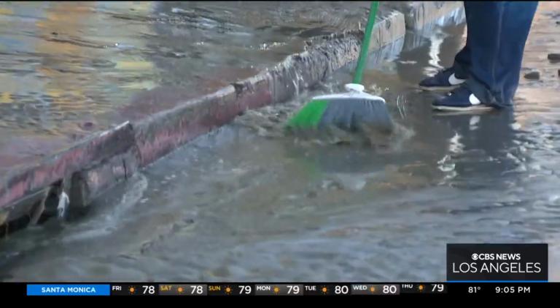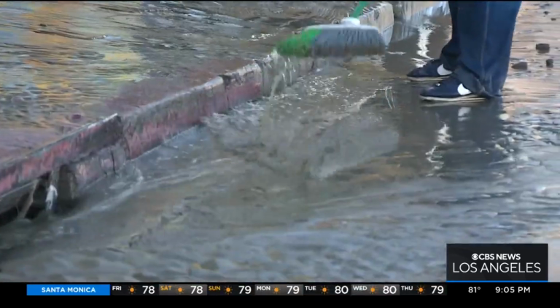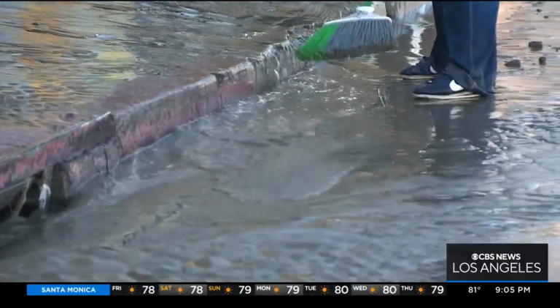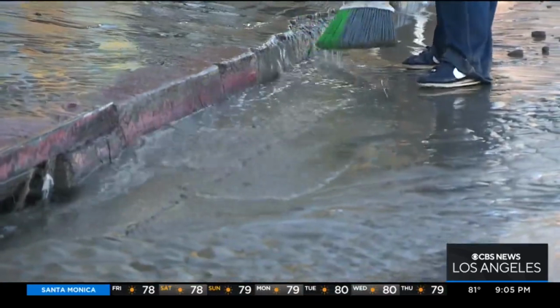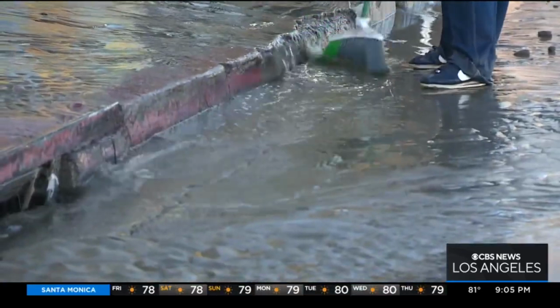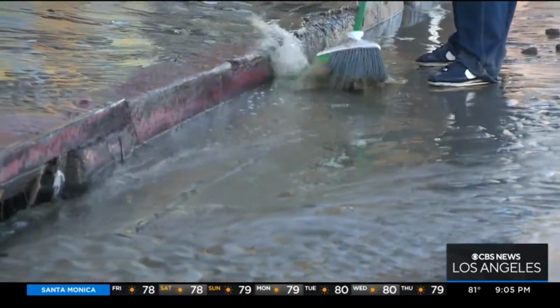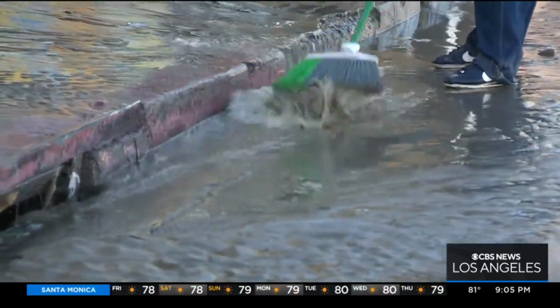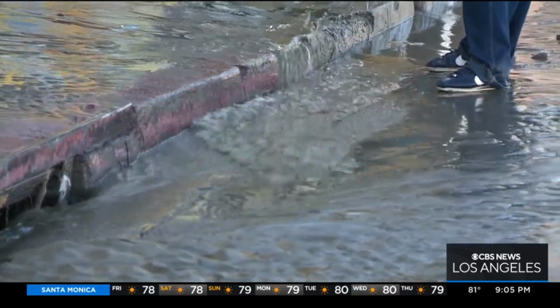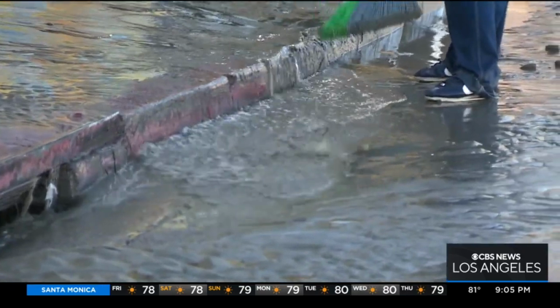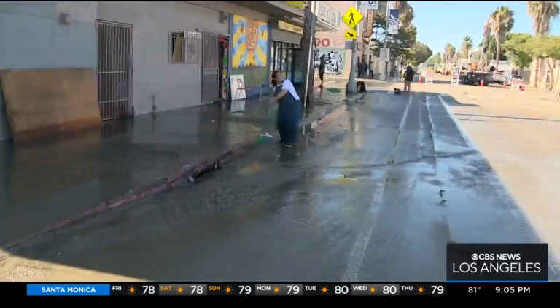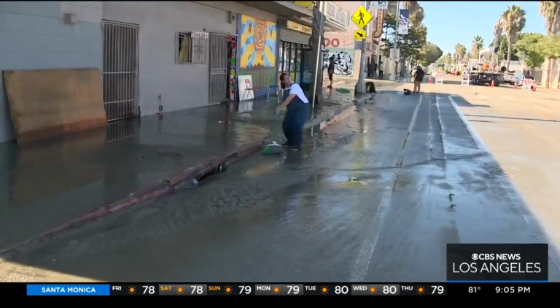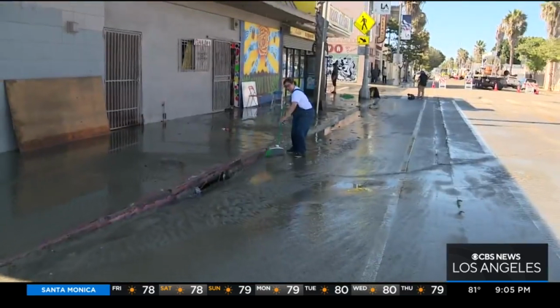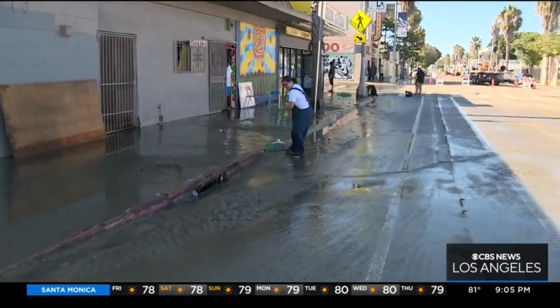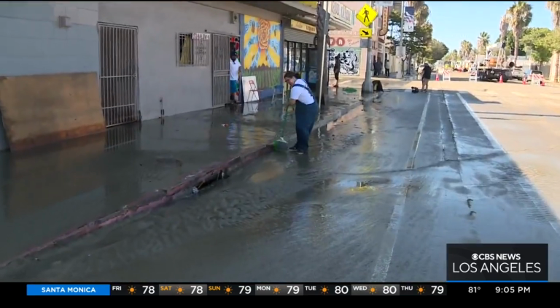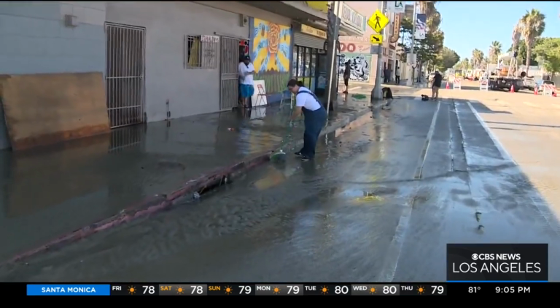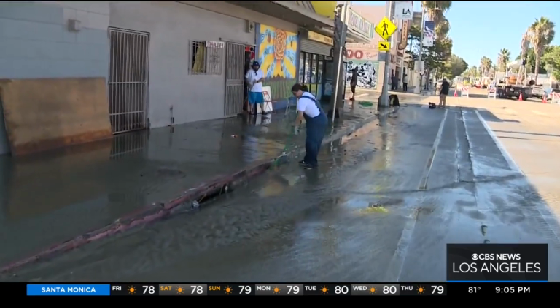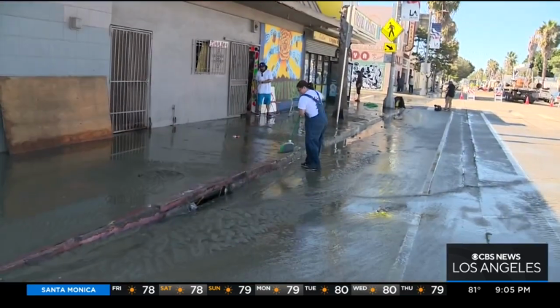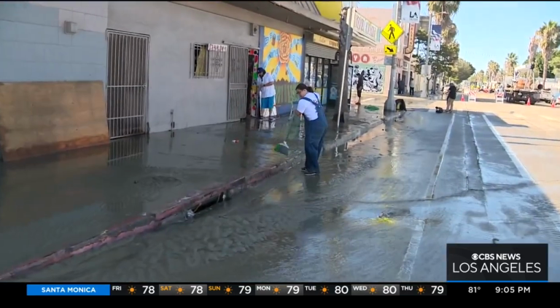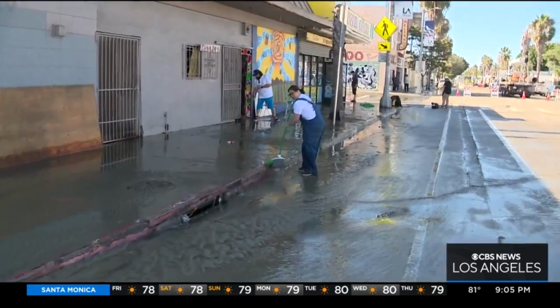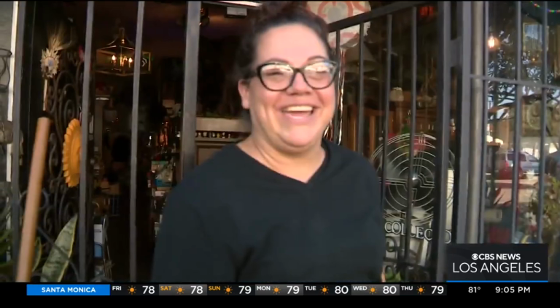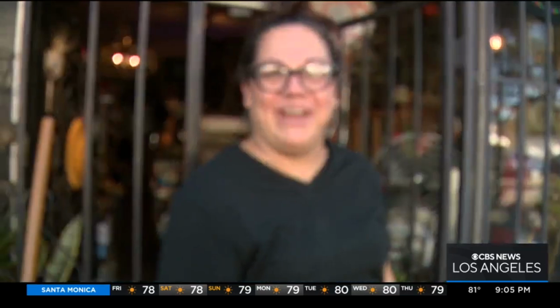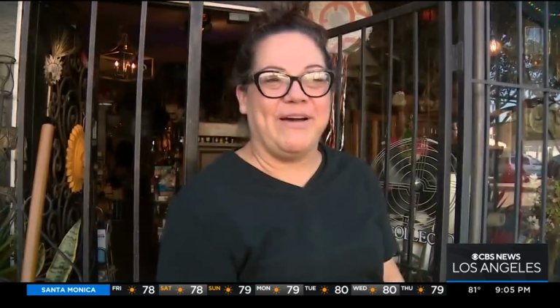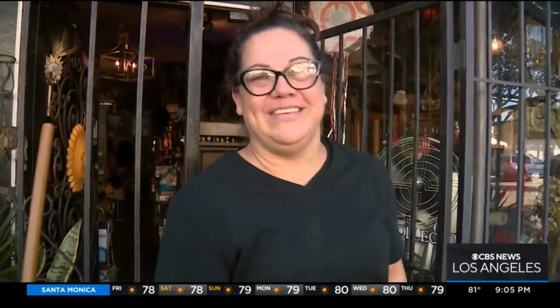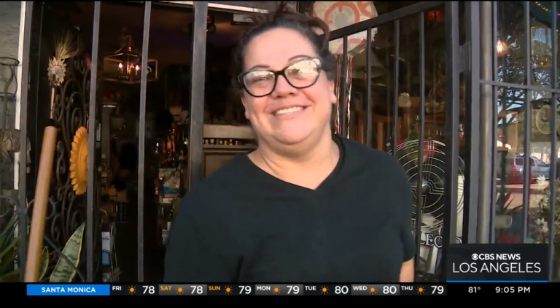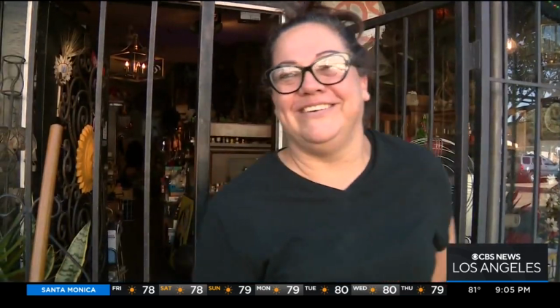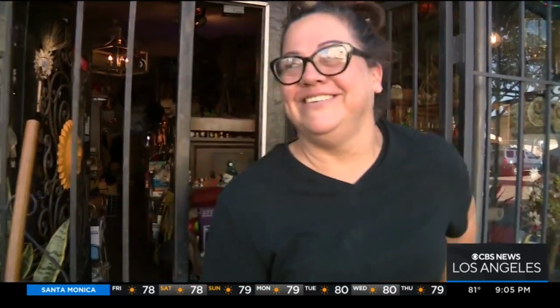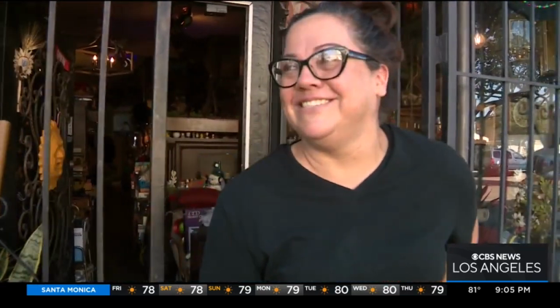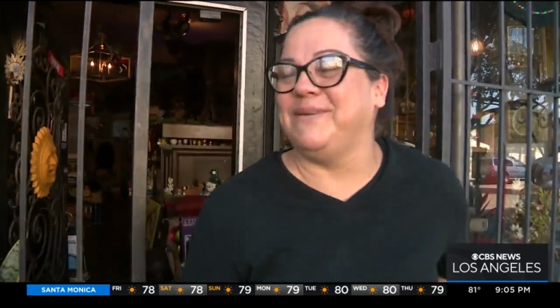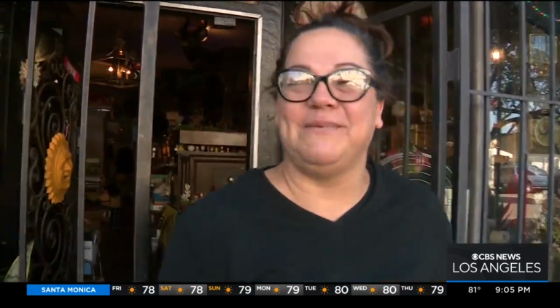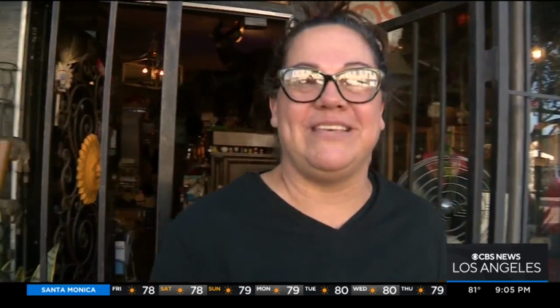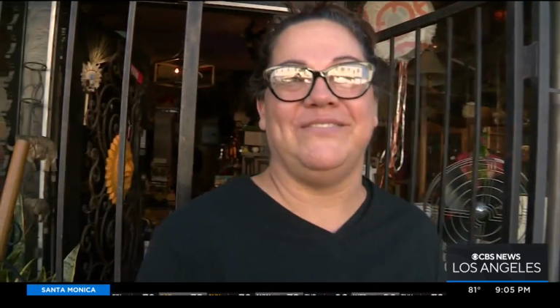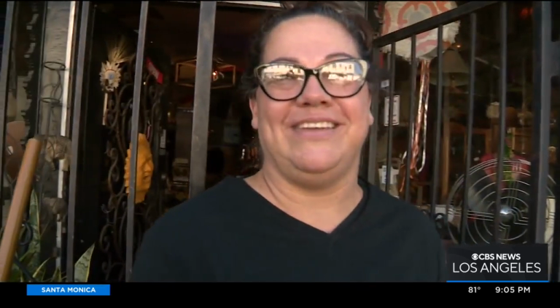Neighbors say although a major inconvenience, they're thankful it wasn't much worse. You can't cry about this — just make the best of it.